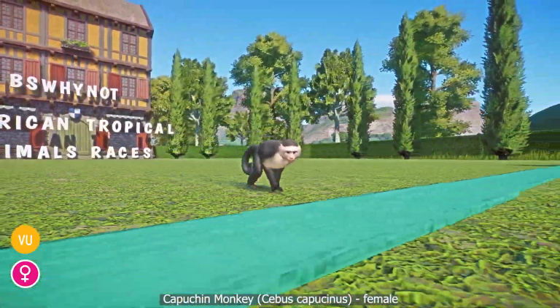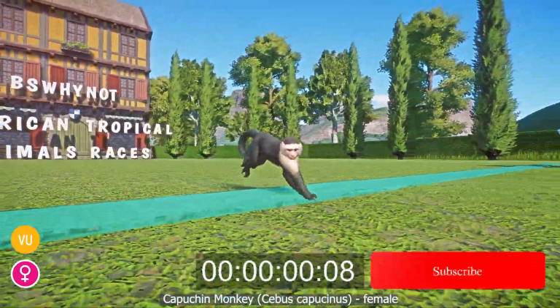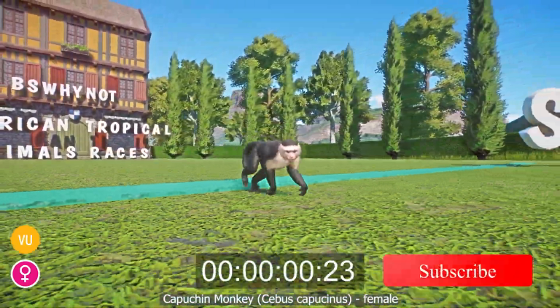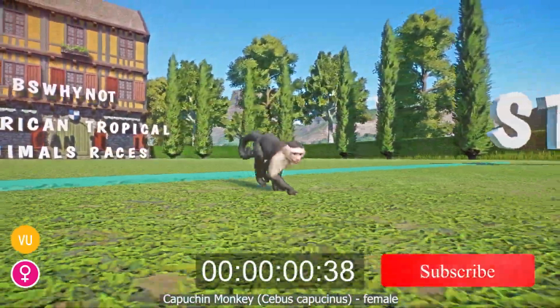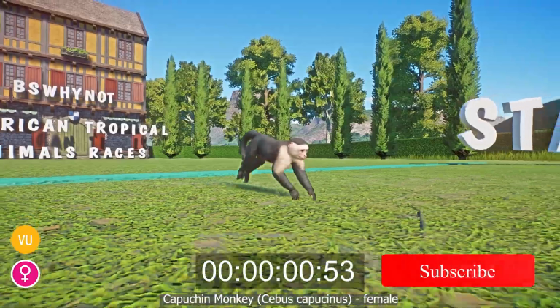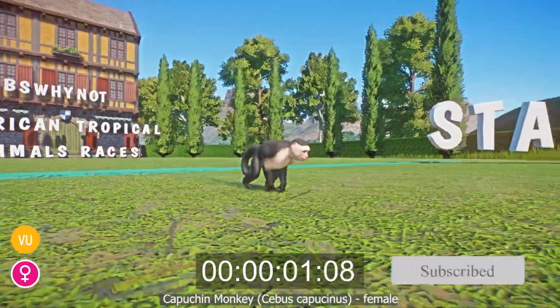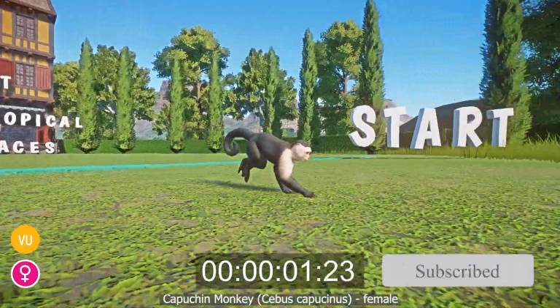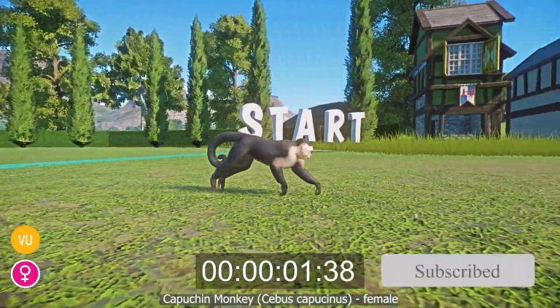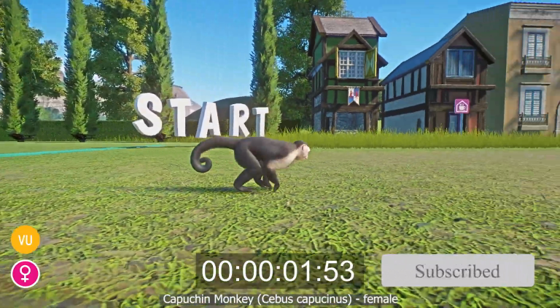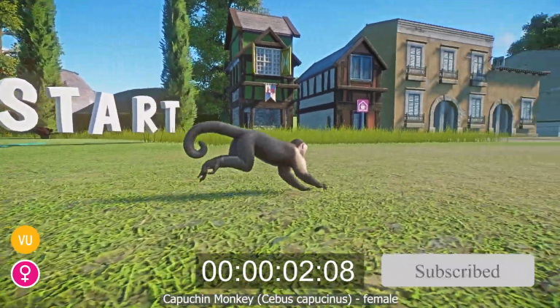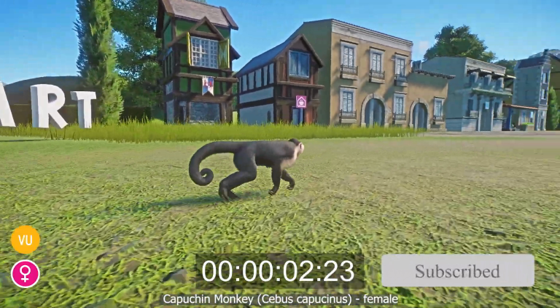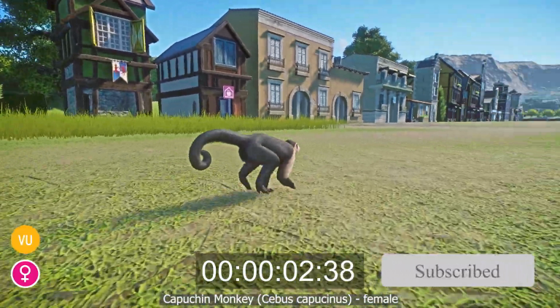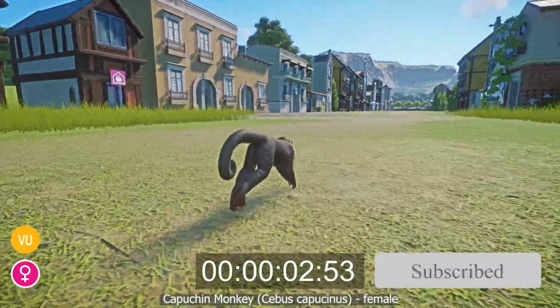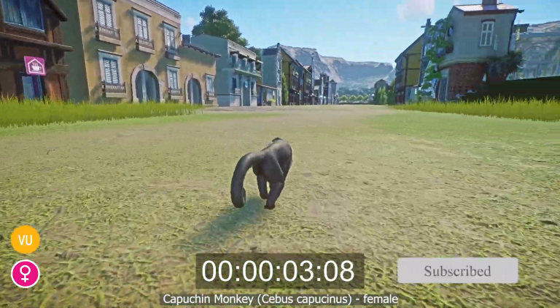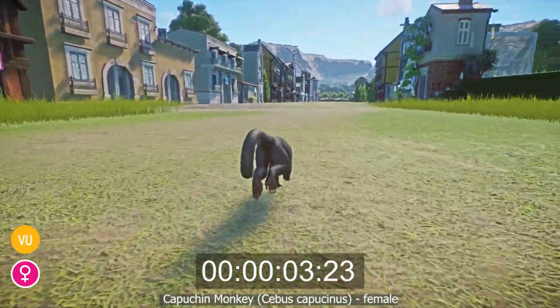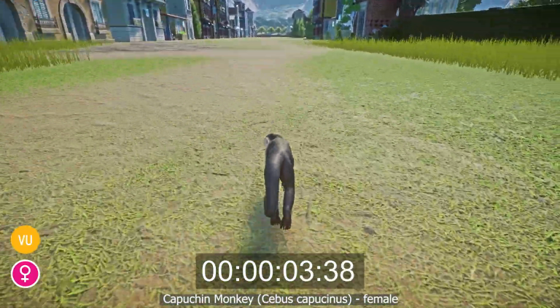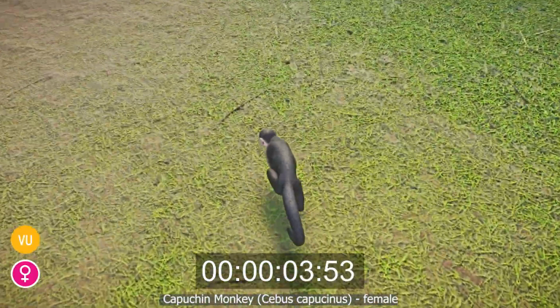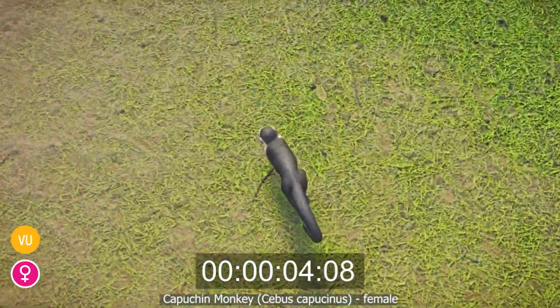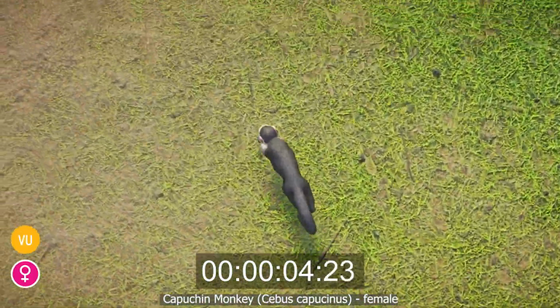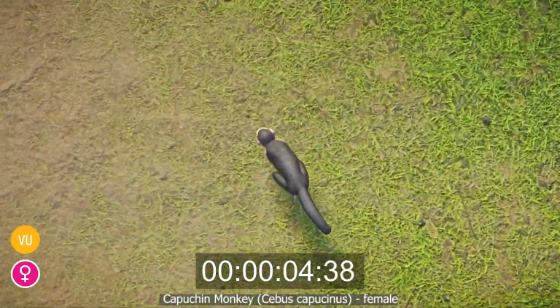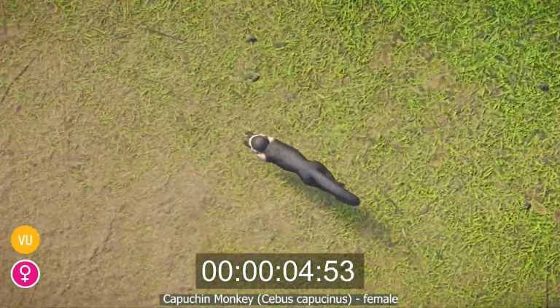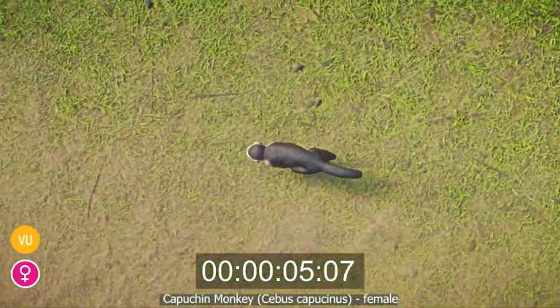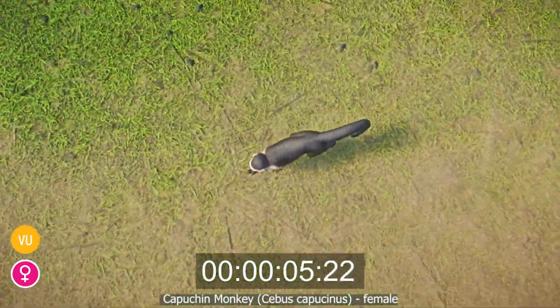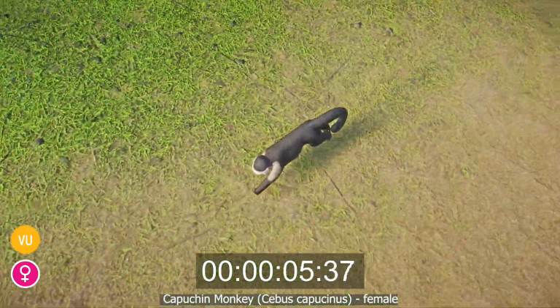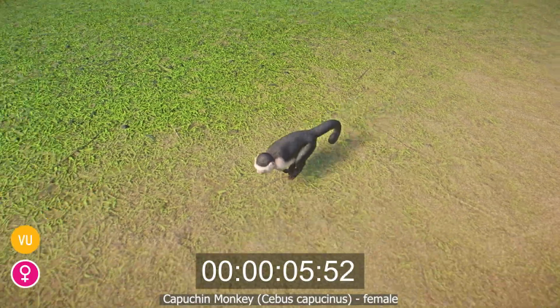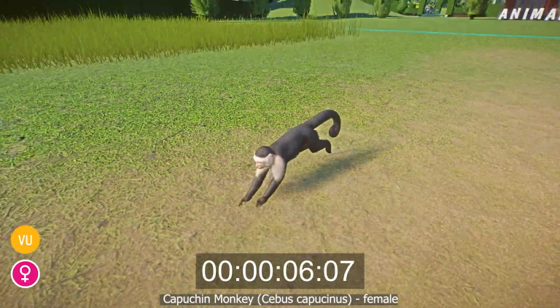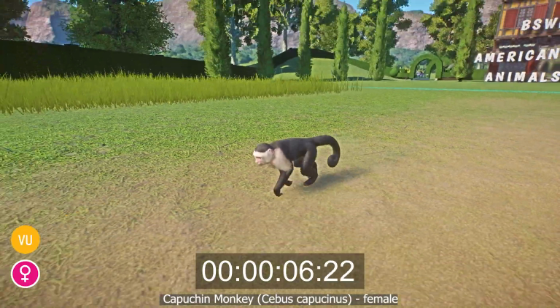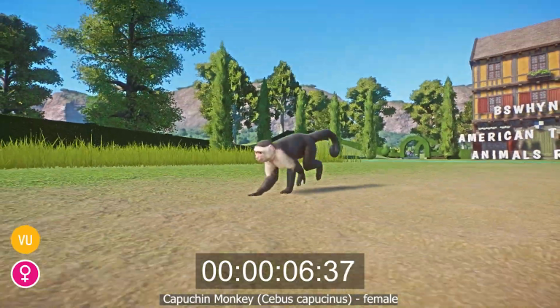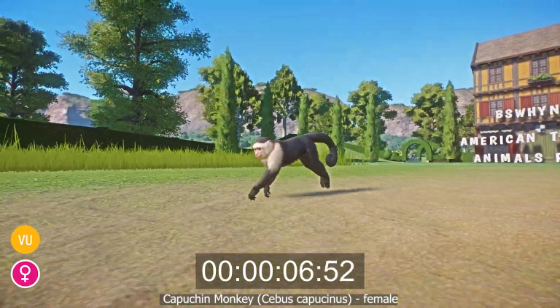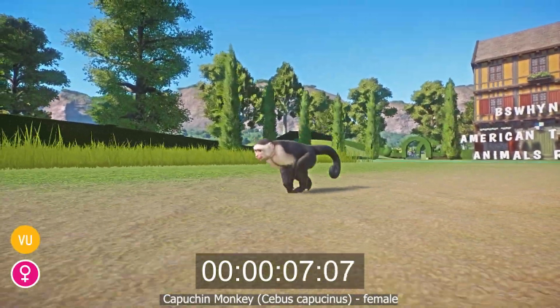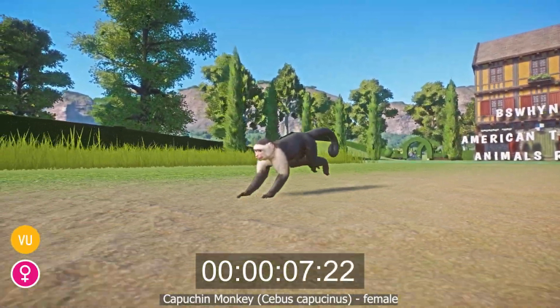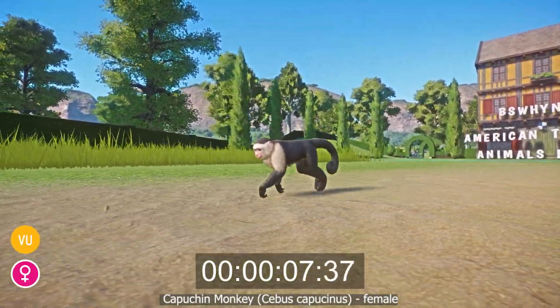The Colombian White-faced Capuchin Monkey, or Cebus capucinus, is an arboreal primate that lives in the forests of Colombia, Panama, and Ecuador.